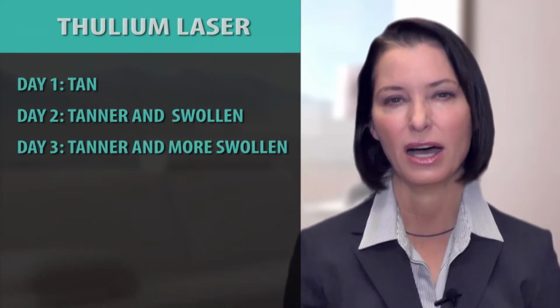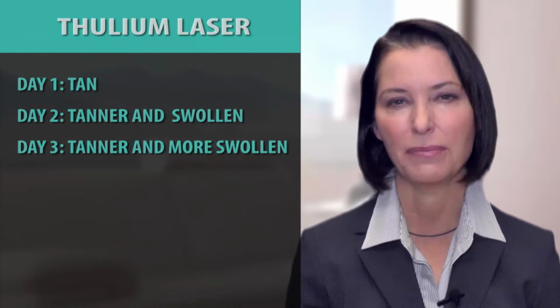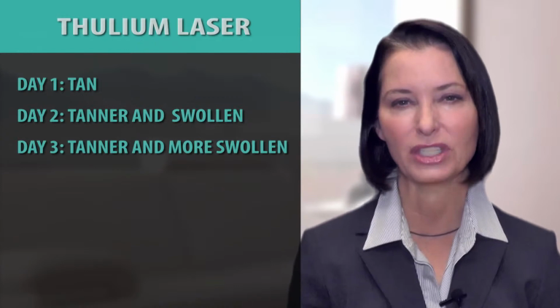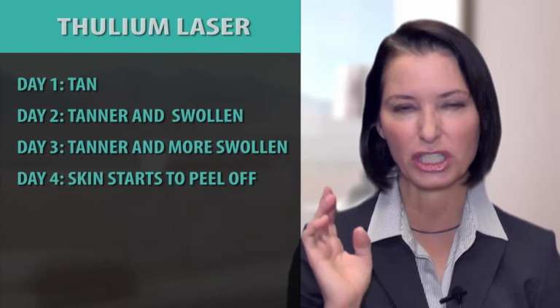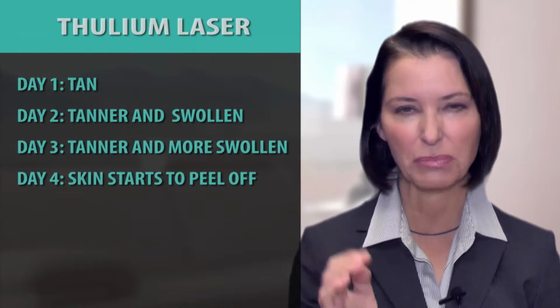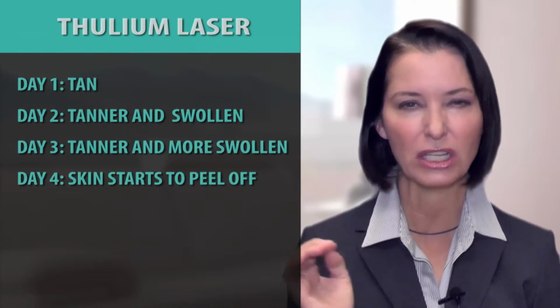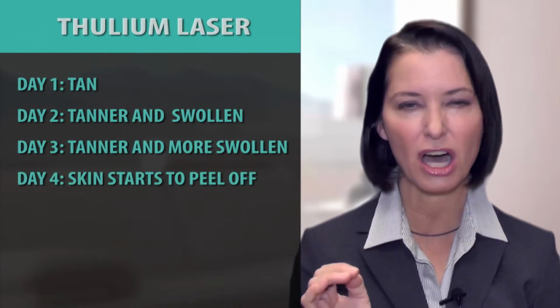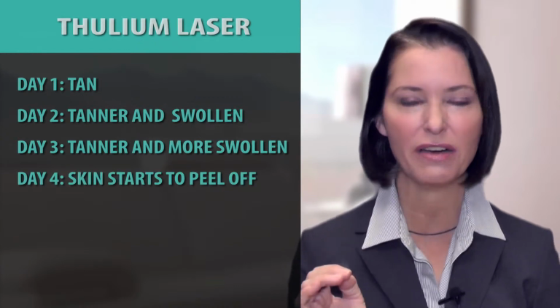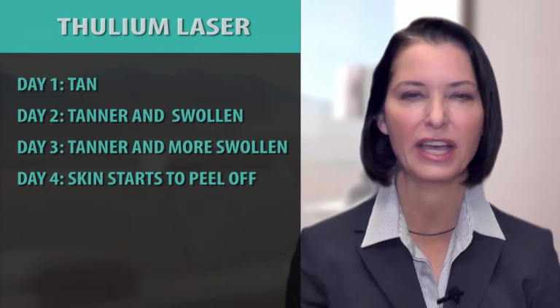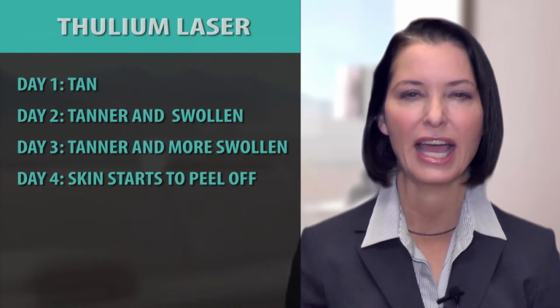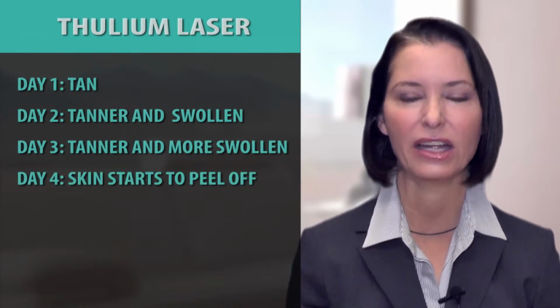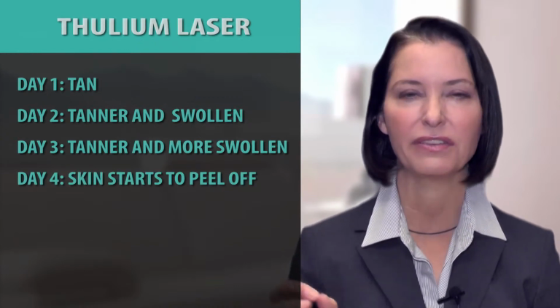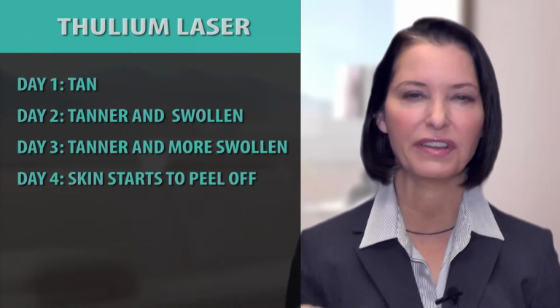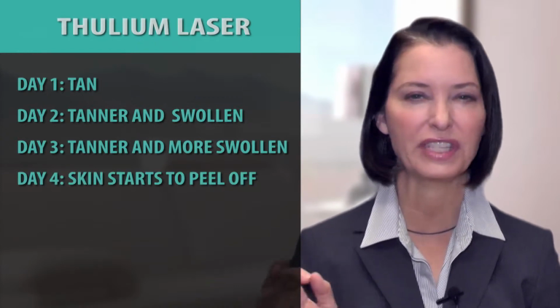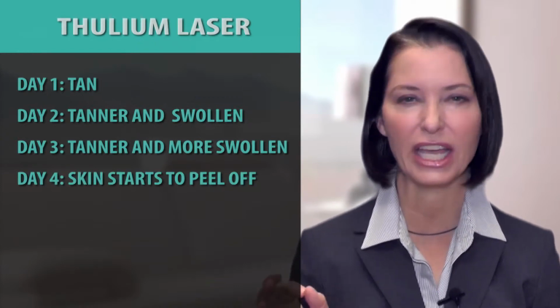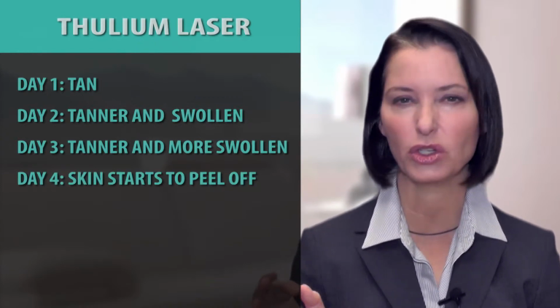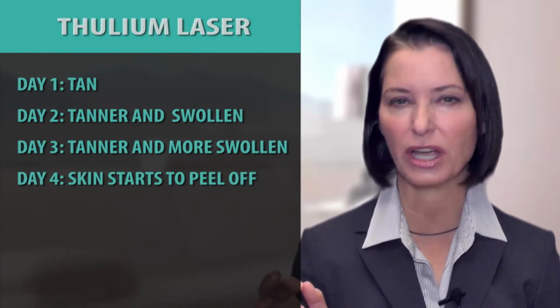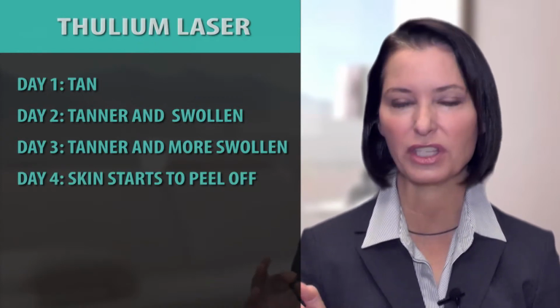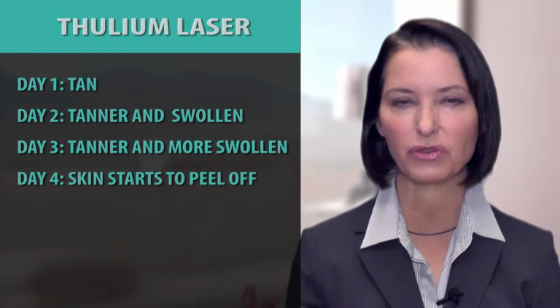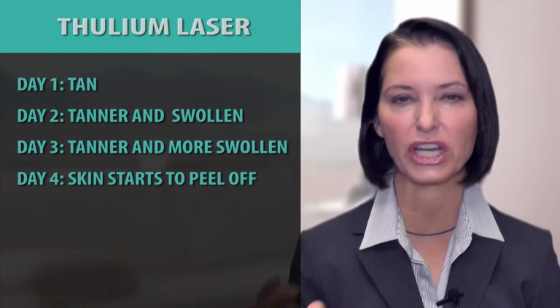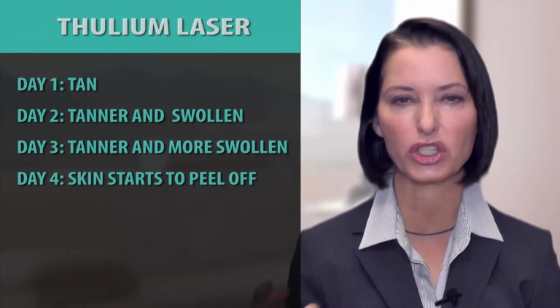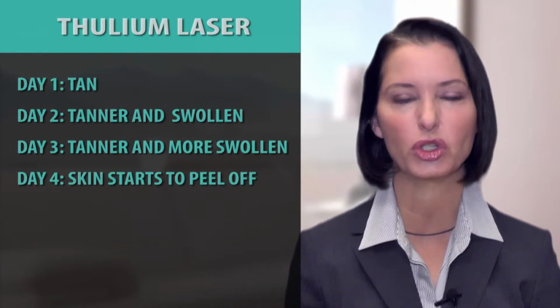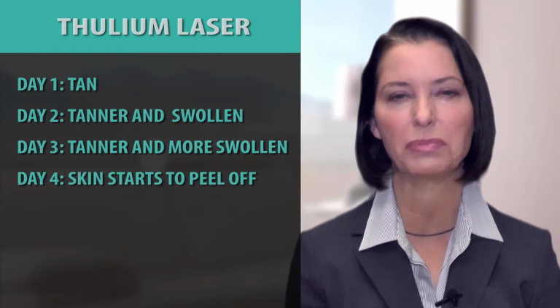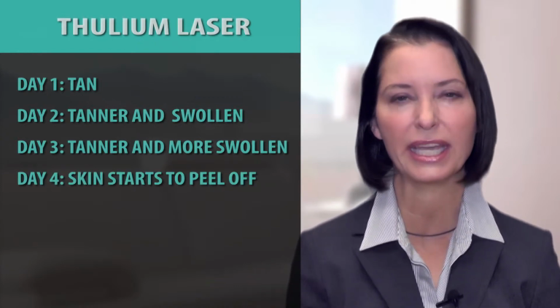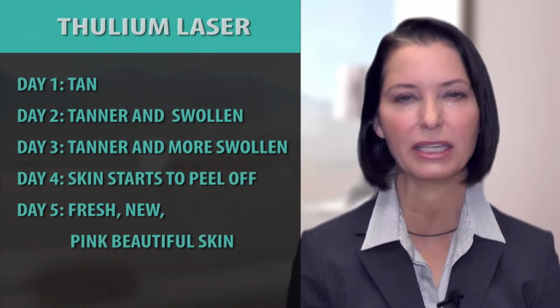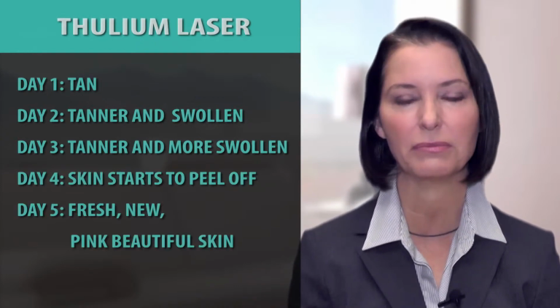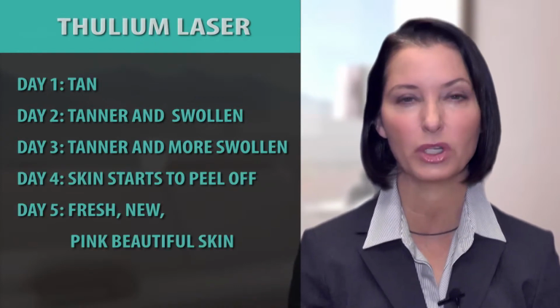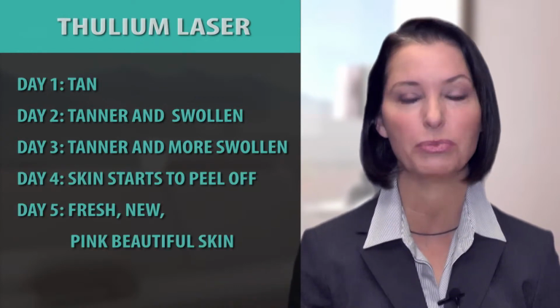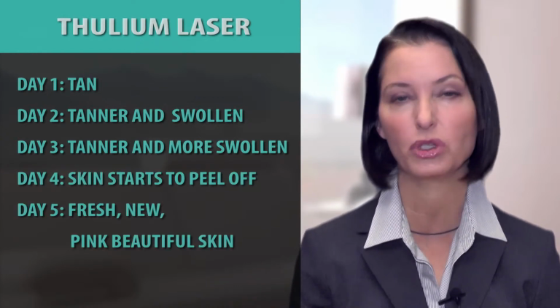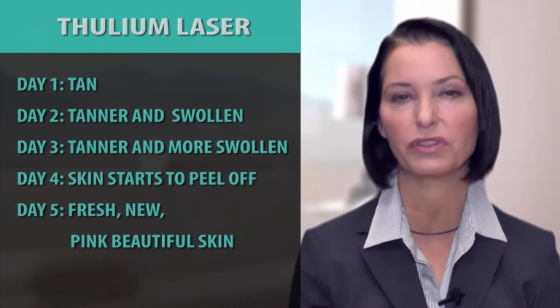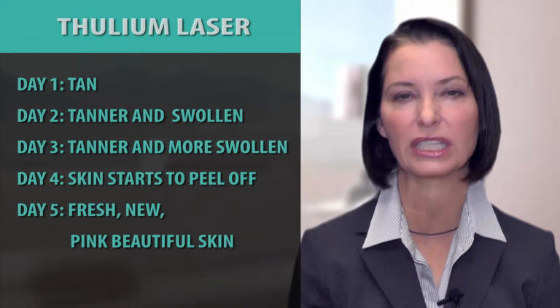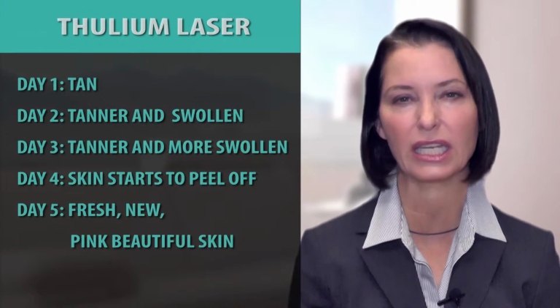It starts to peel off, and on the fifth day you have this fresh, new, pink, beautiful skin.